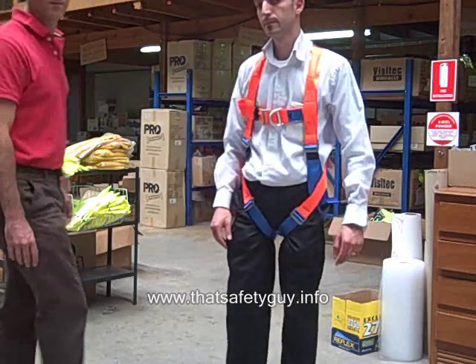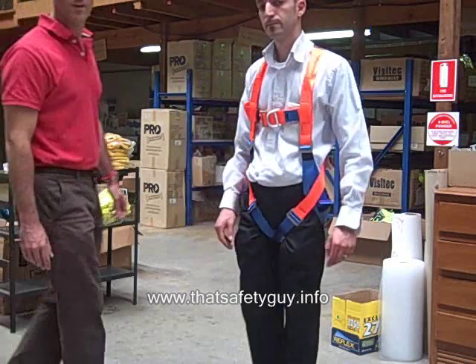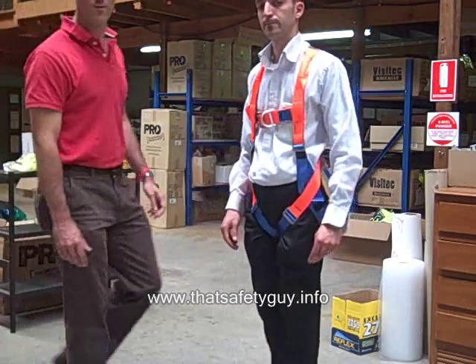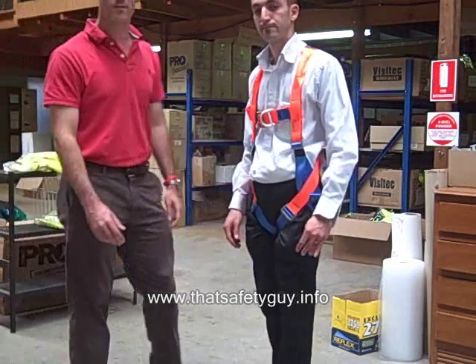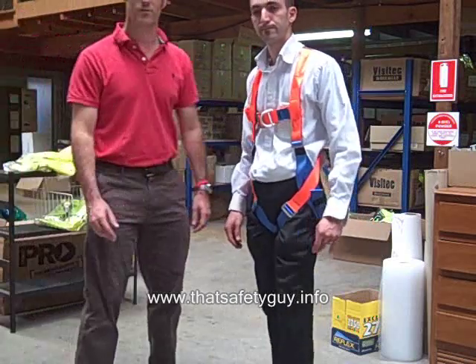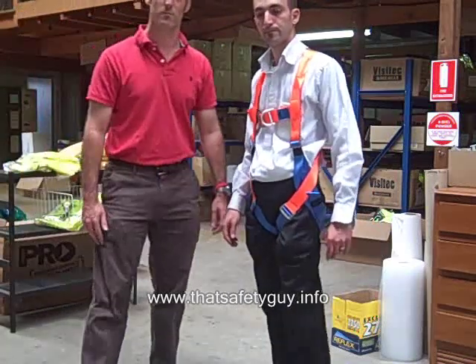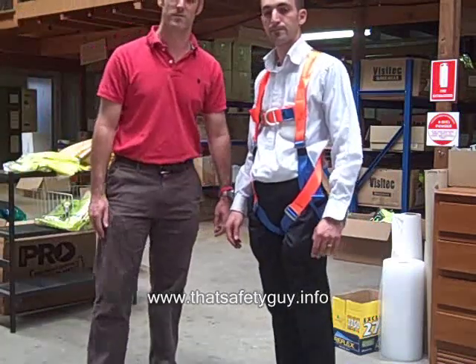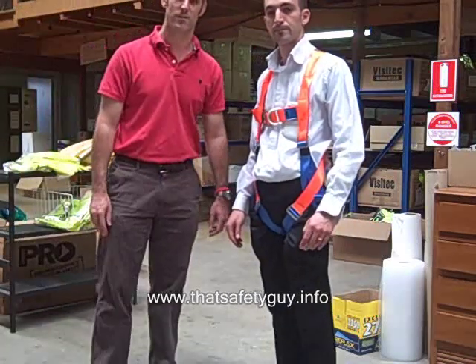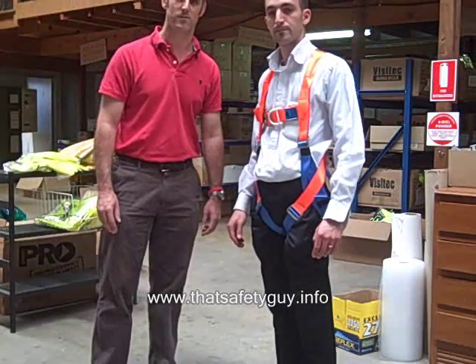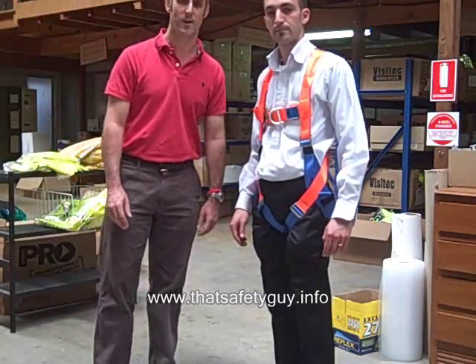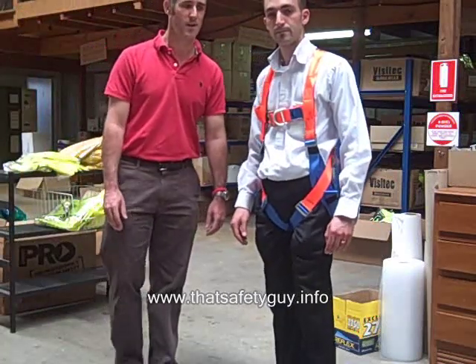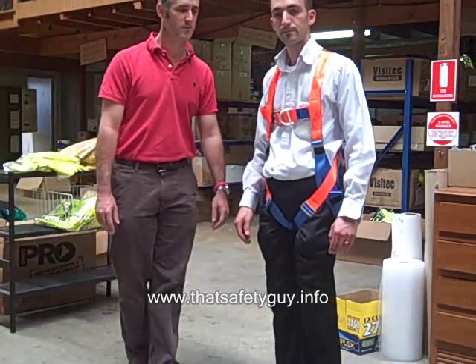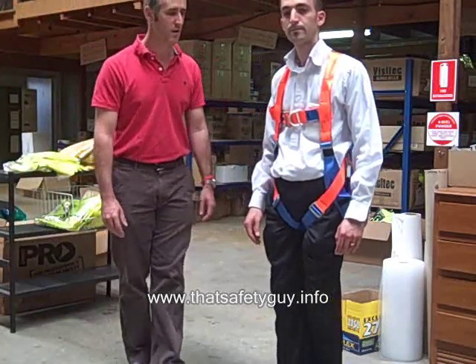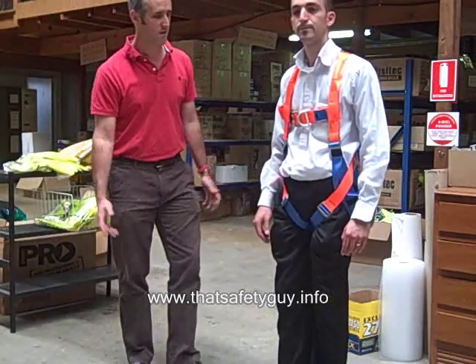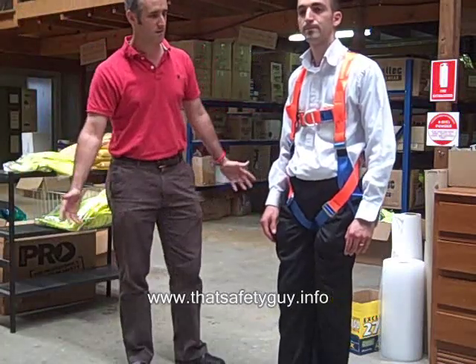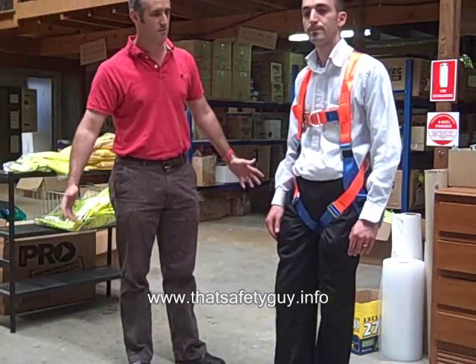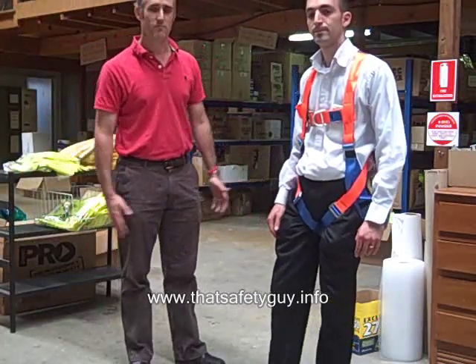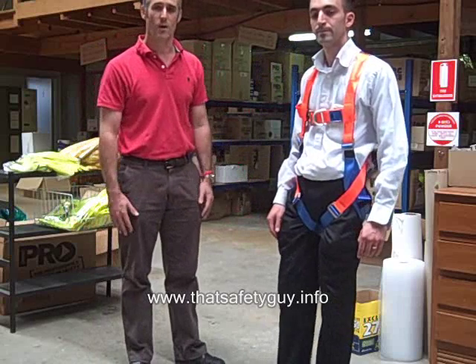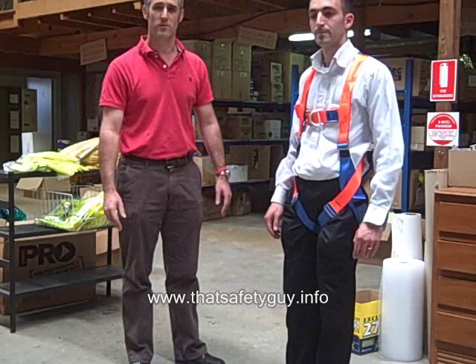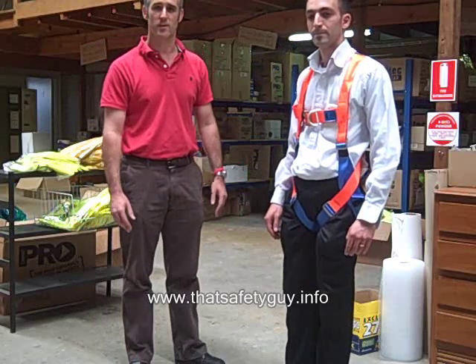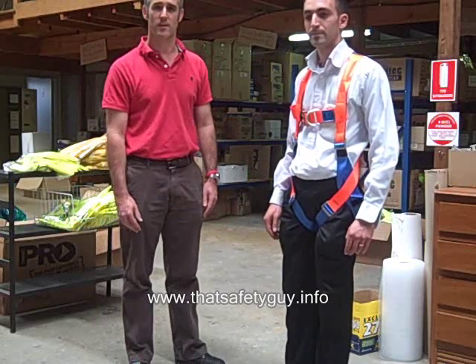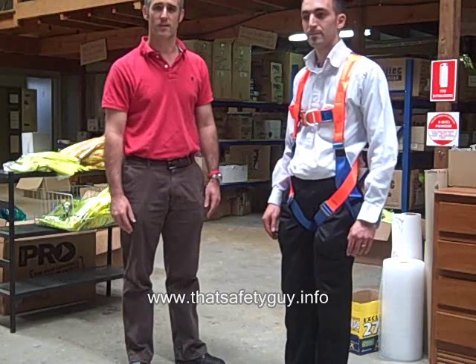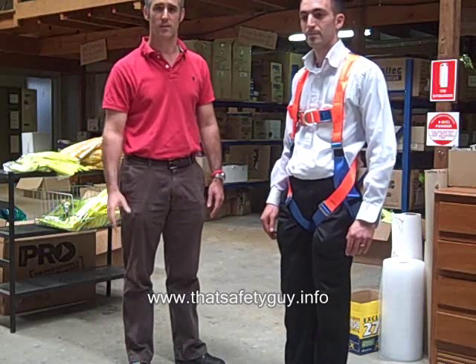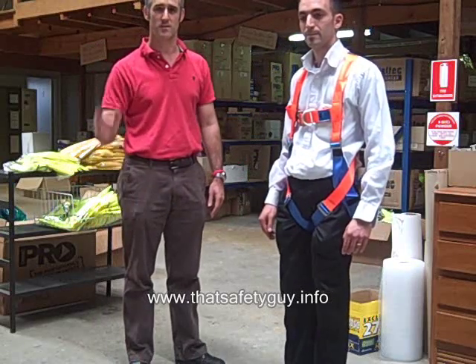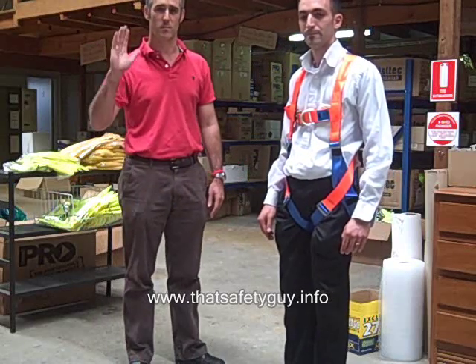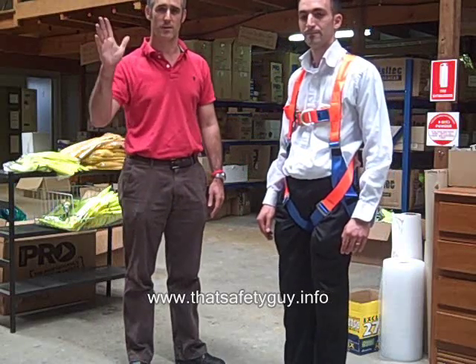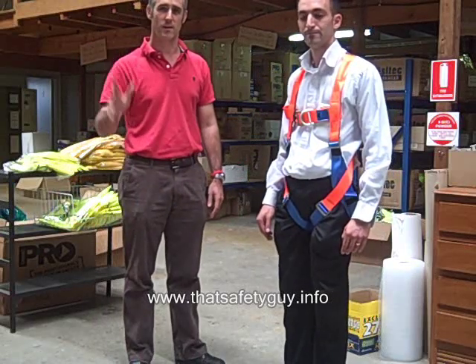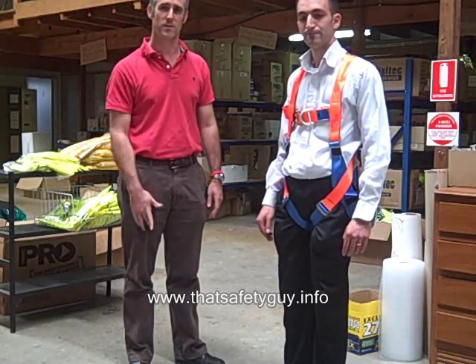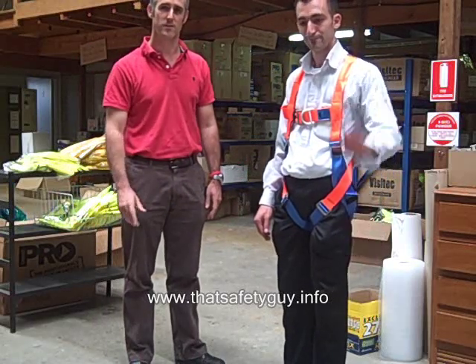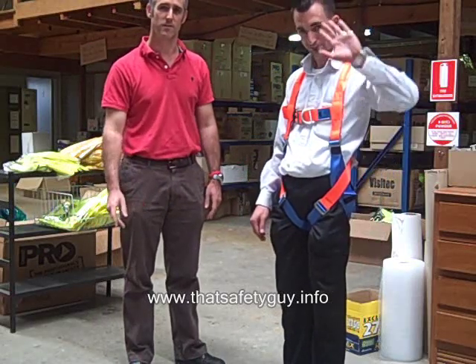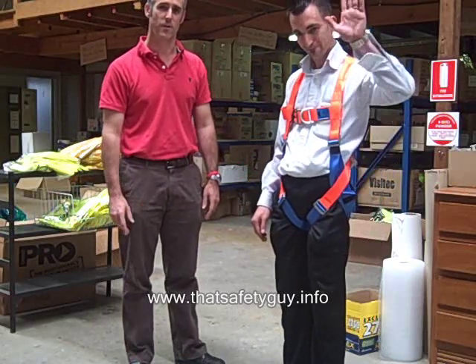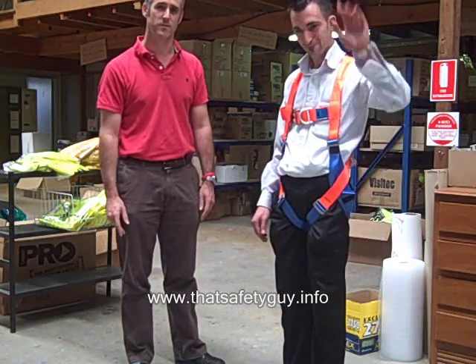That's great, thanks very much Elias. I hope you enjoyed it and see you next time on ThatSafetyGuide.info.